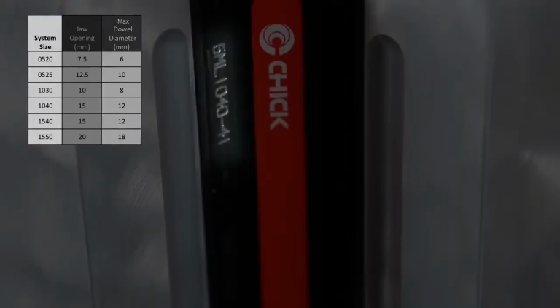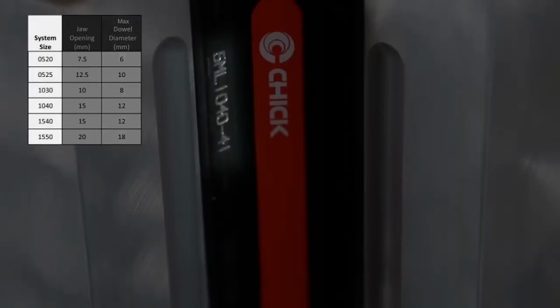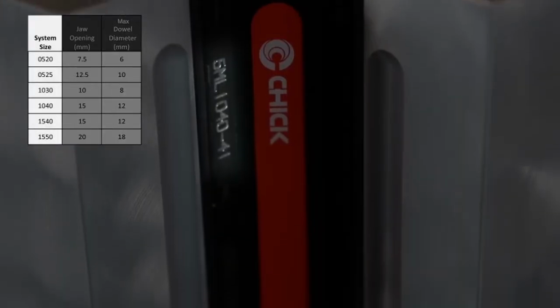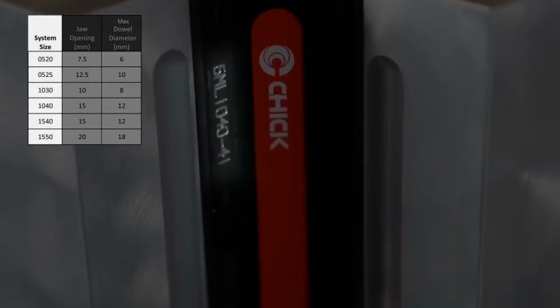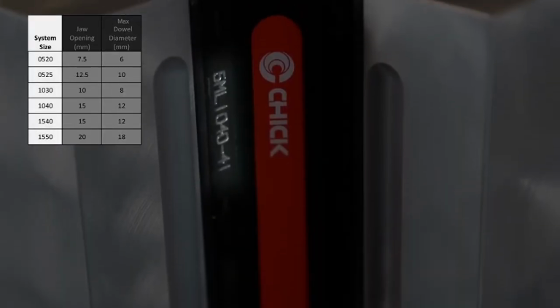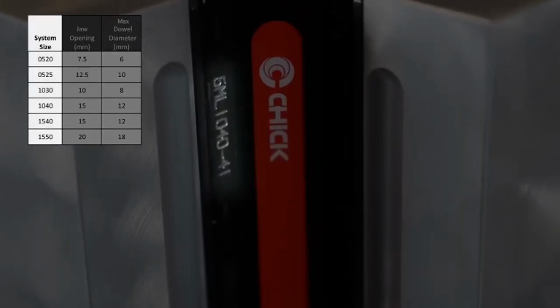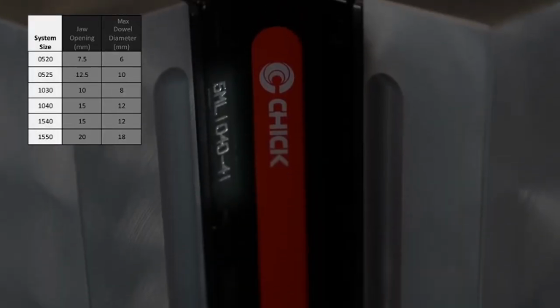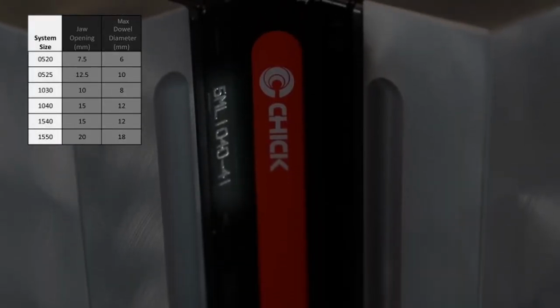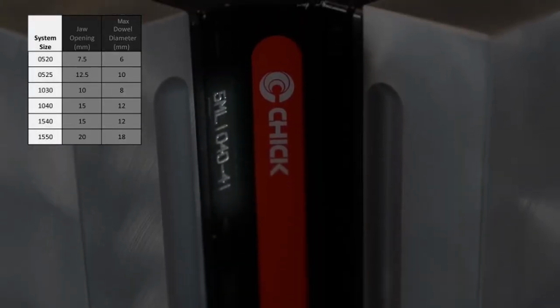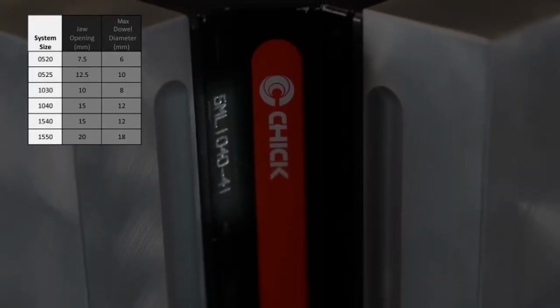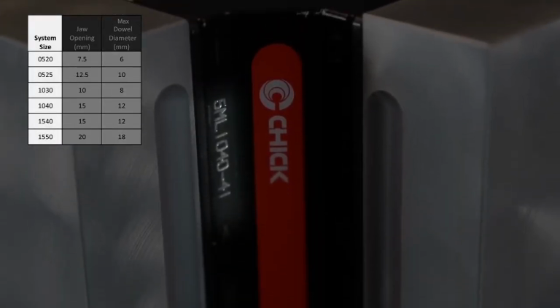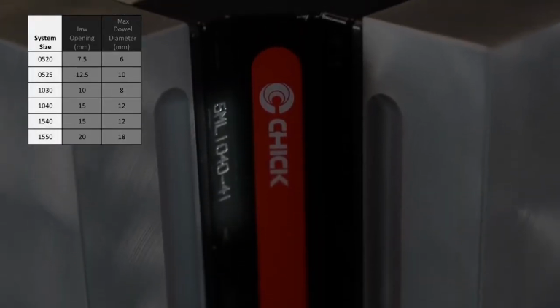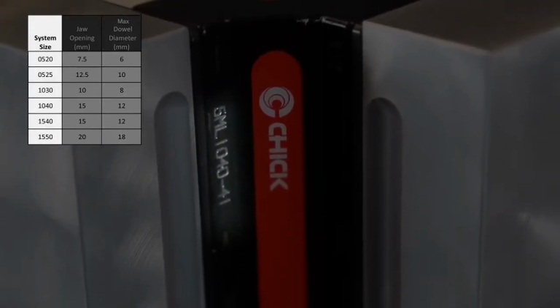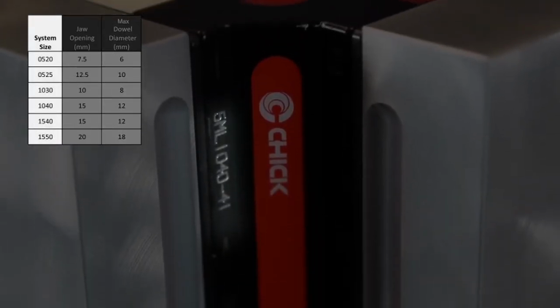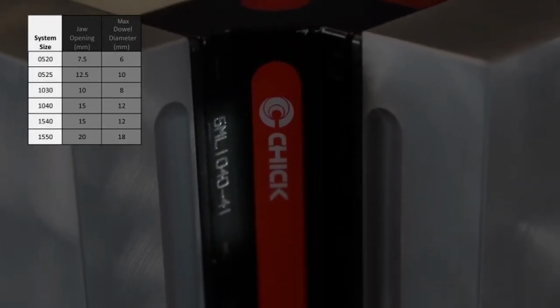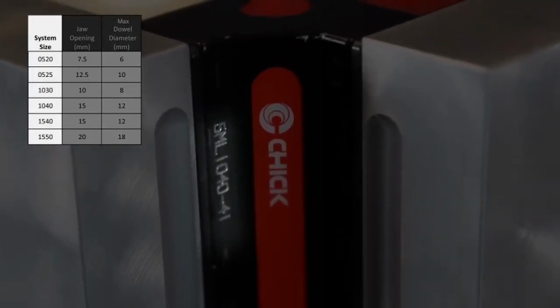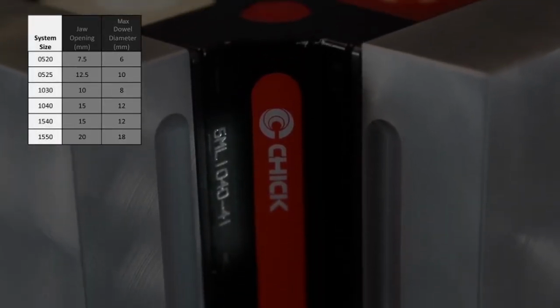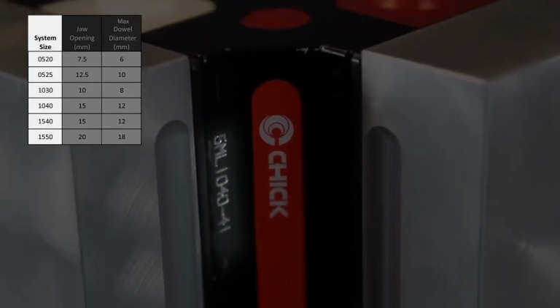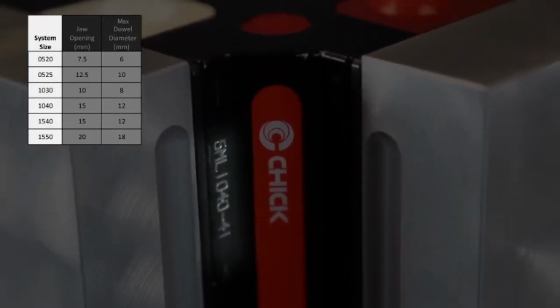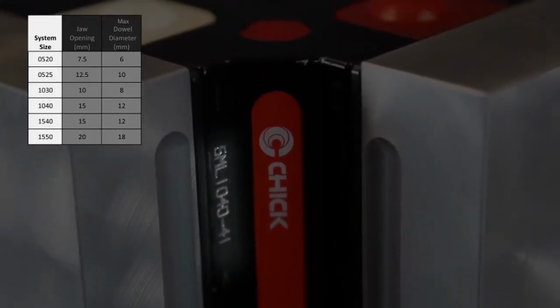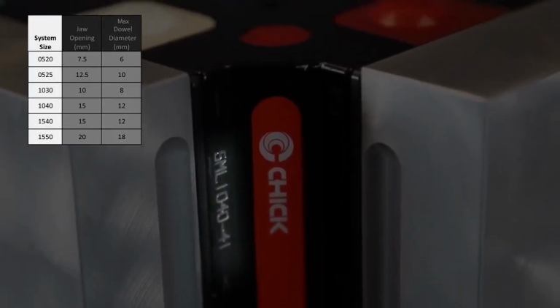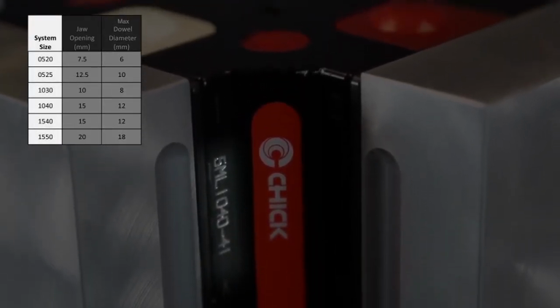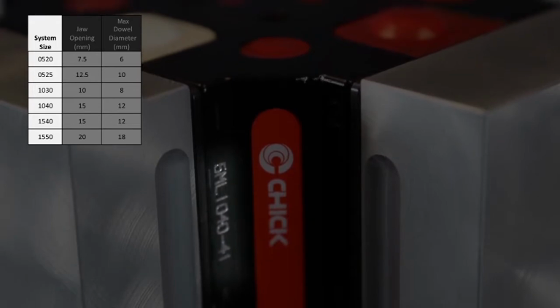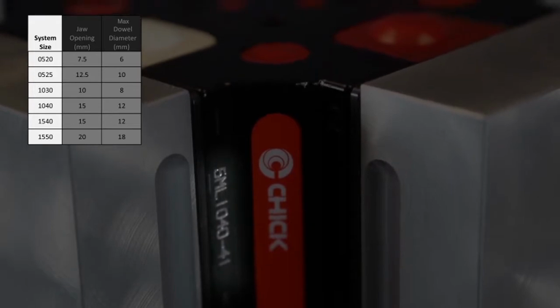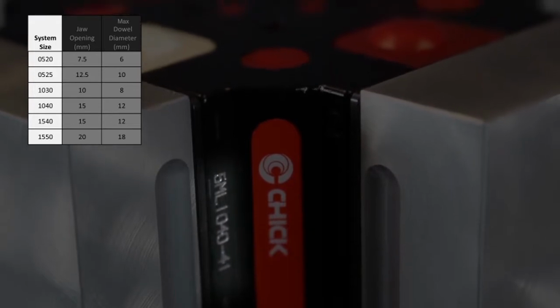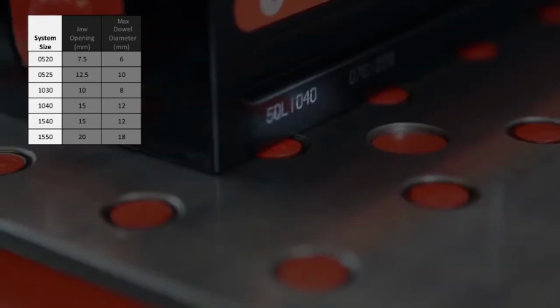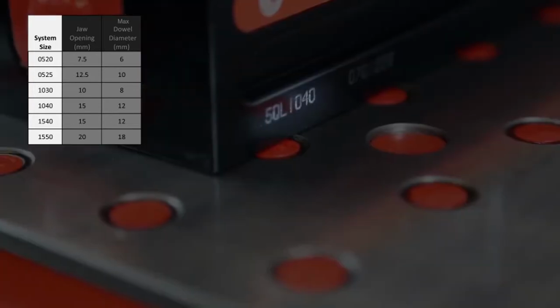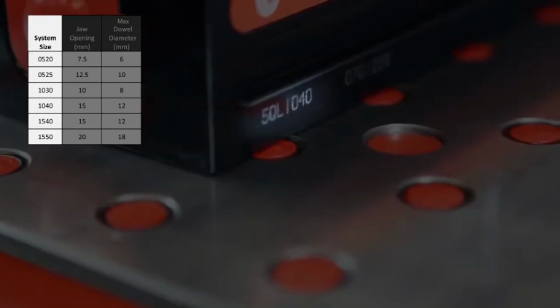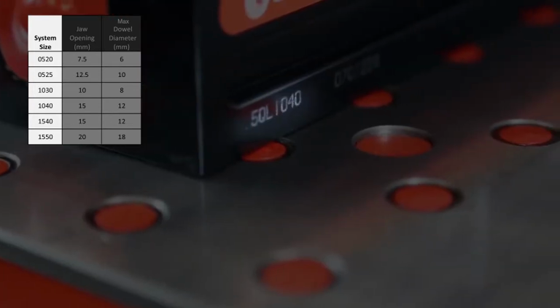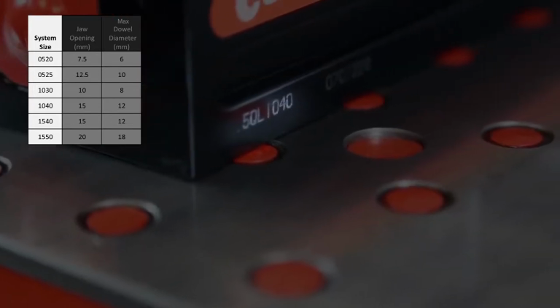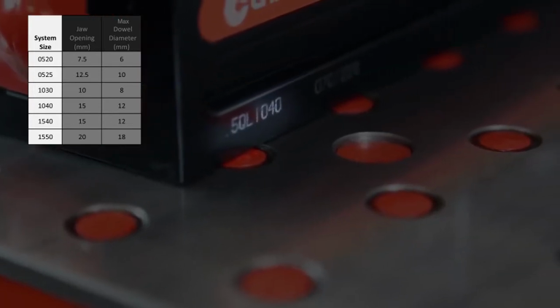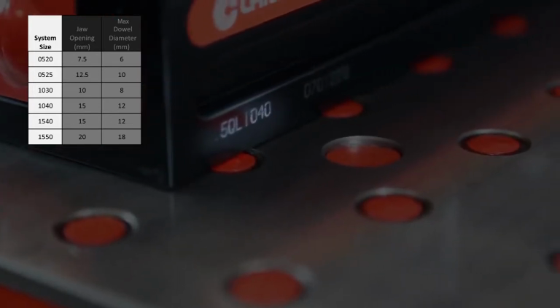On all Chik systems, system size information can be found on the column or base.